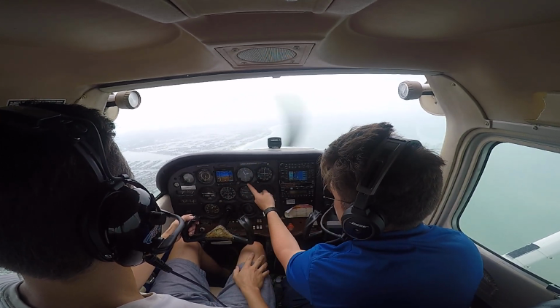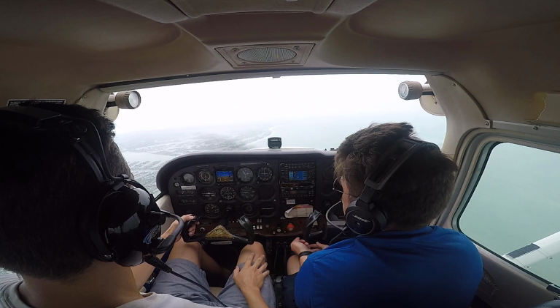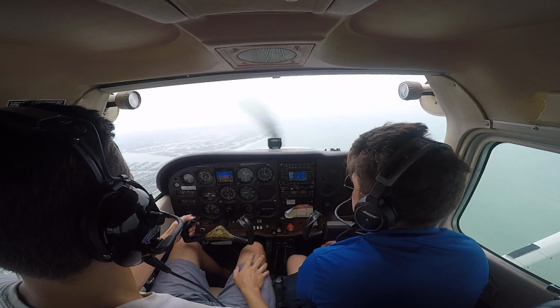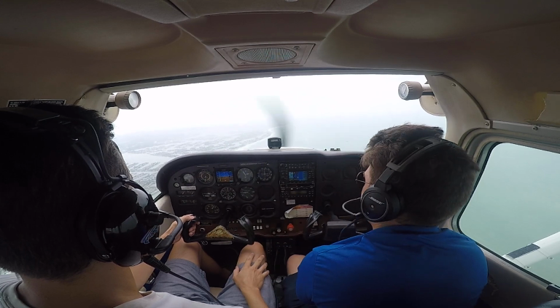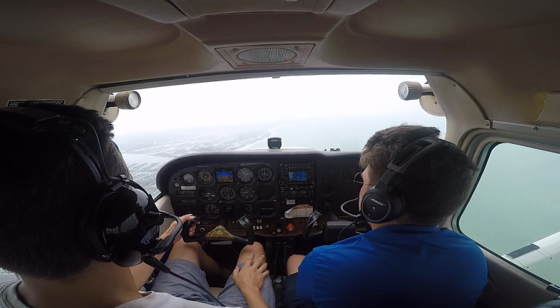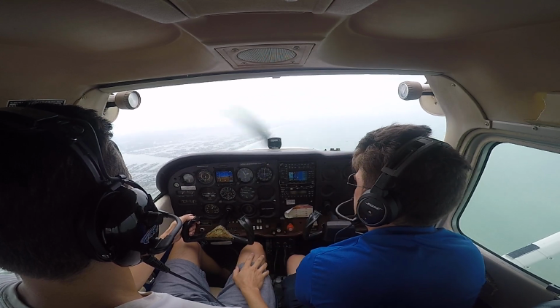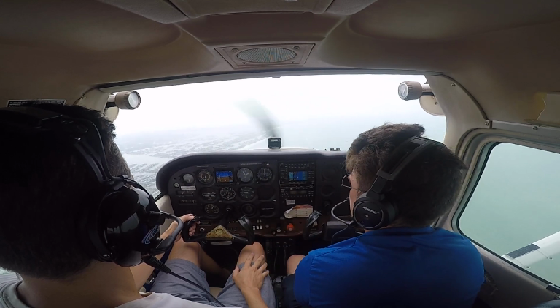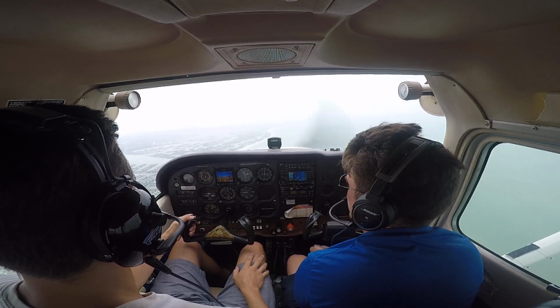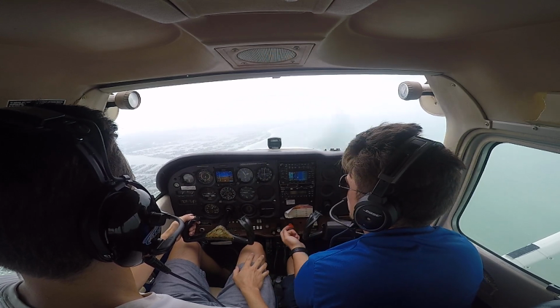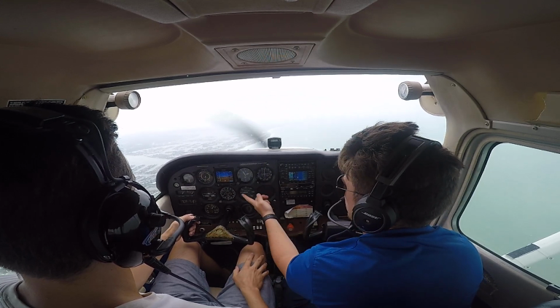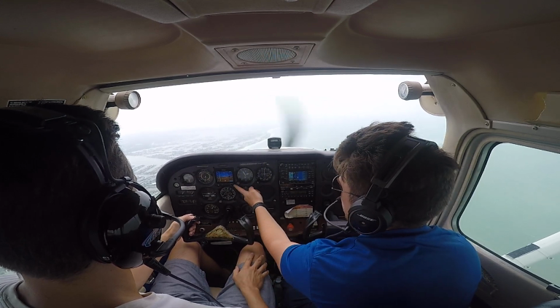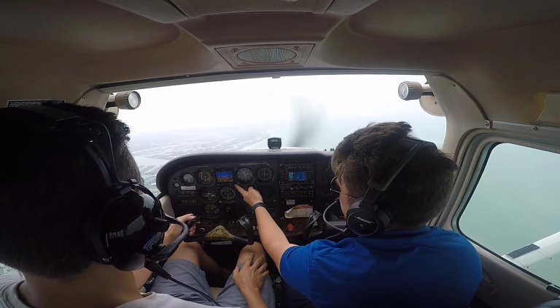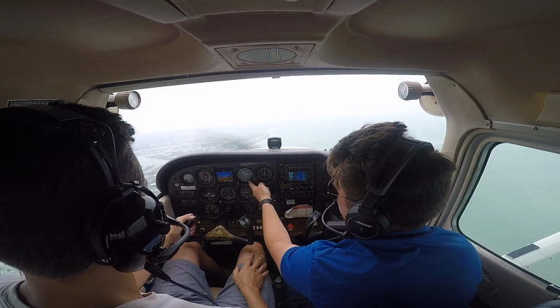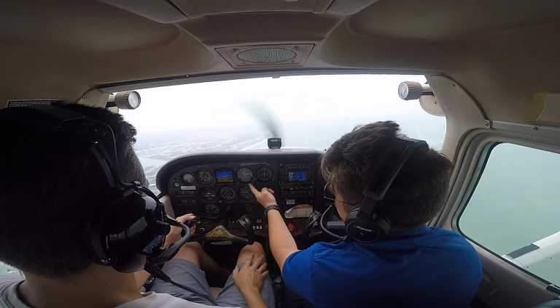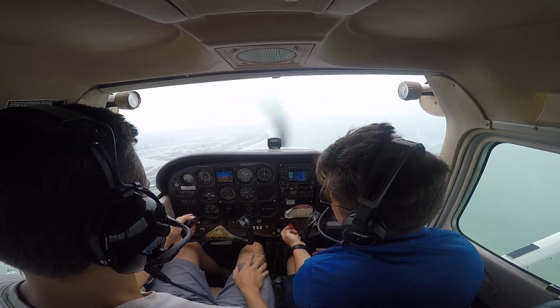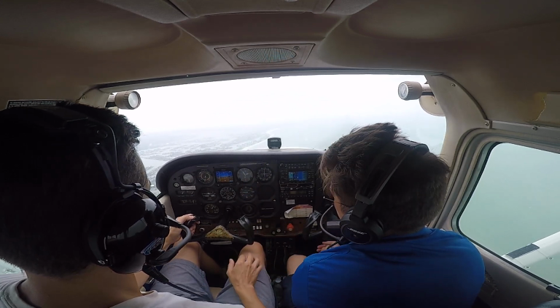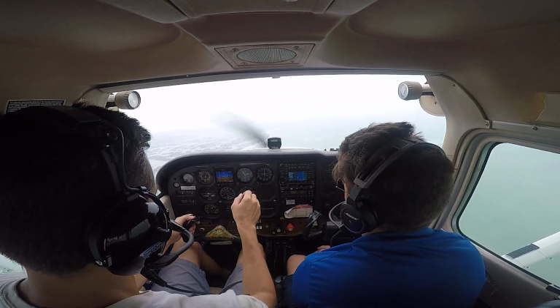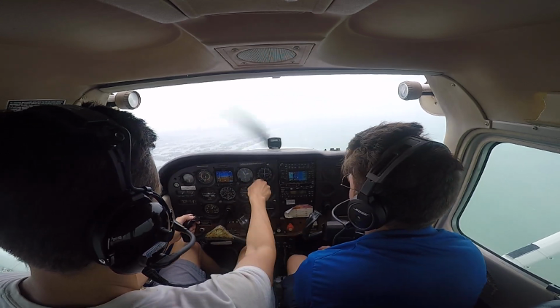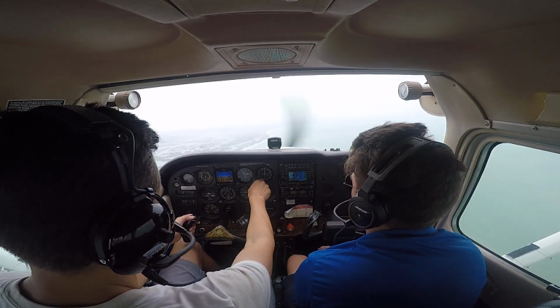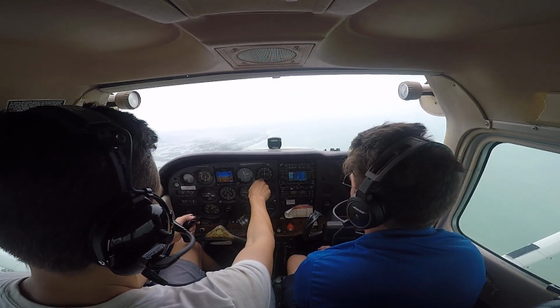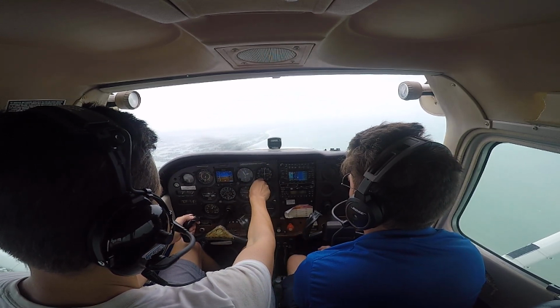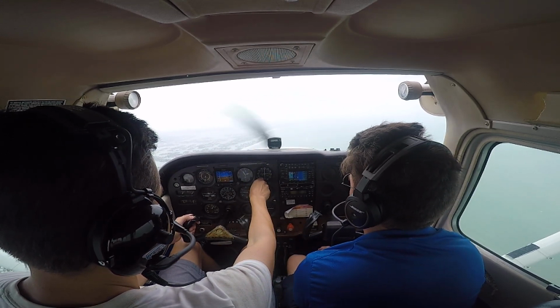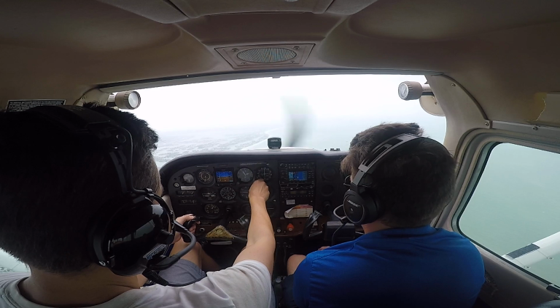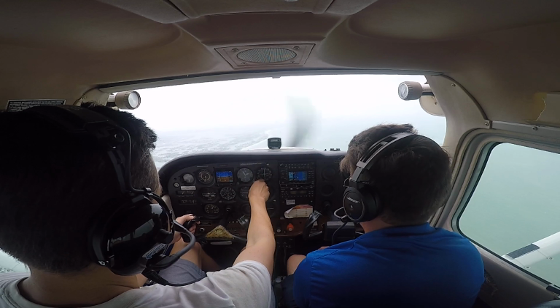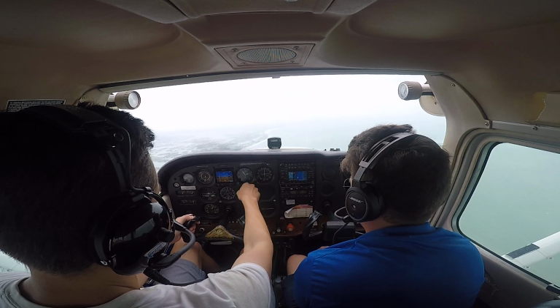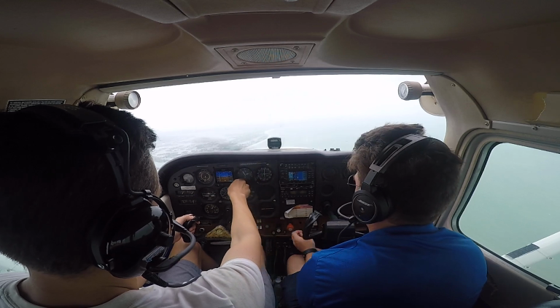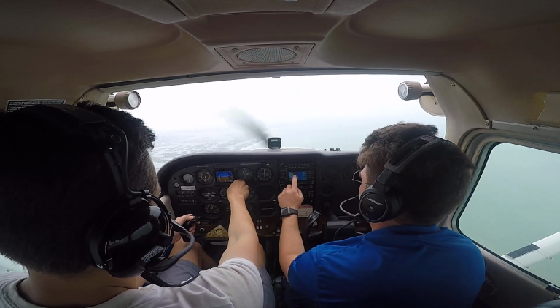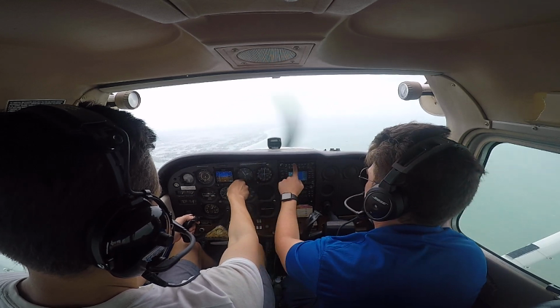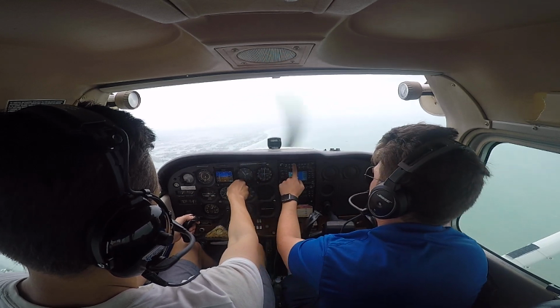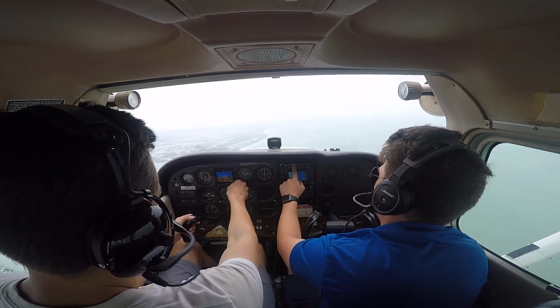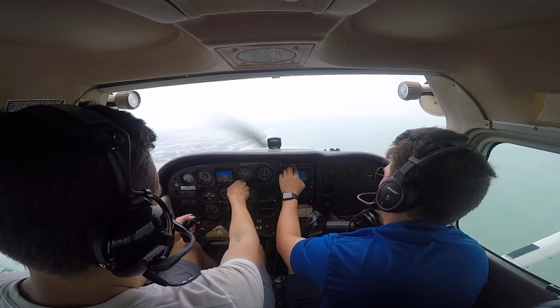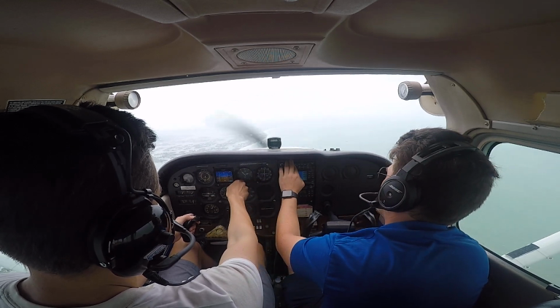Reservation 1537 Zulu. Wind 210 at 12, peak gusts 19.